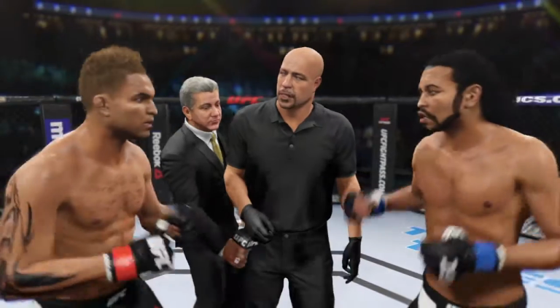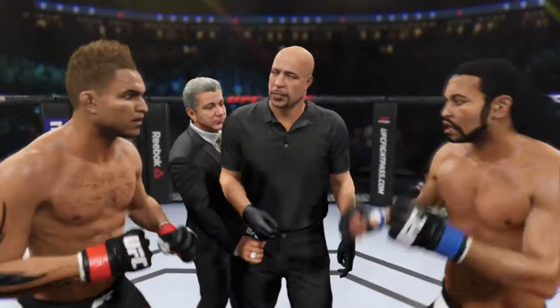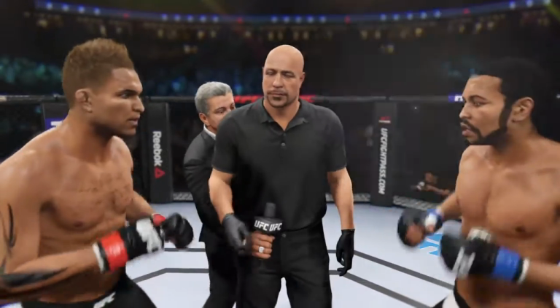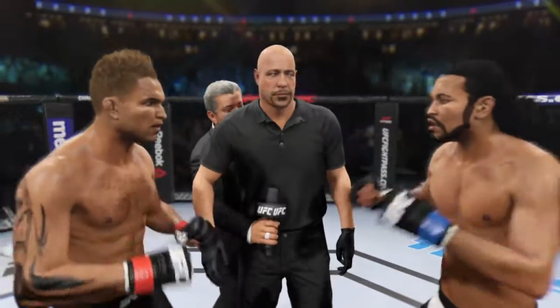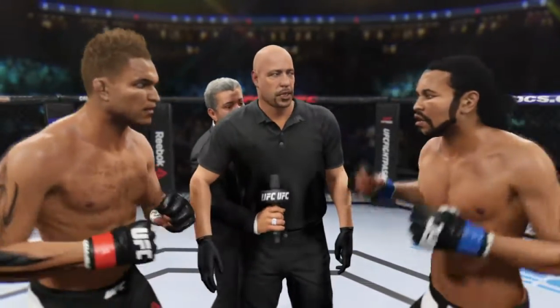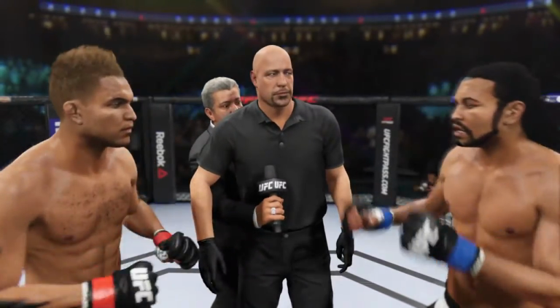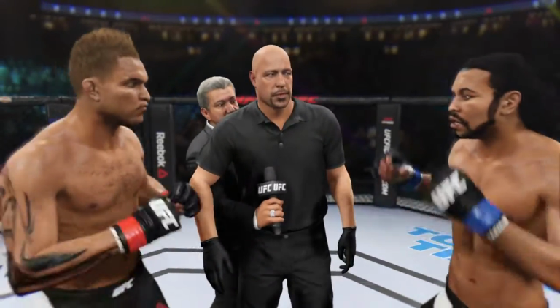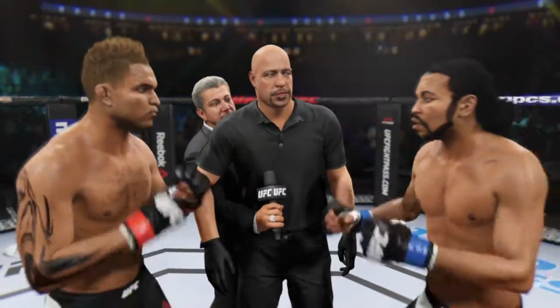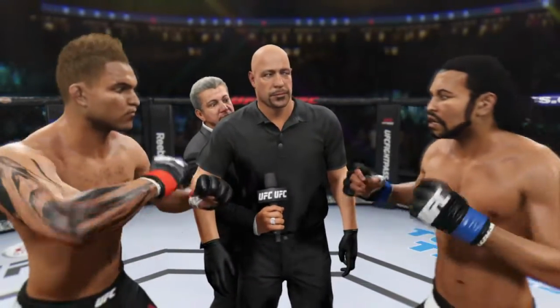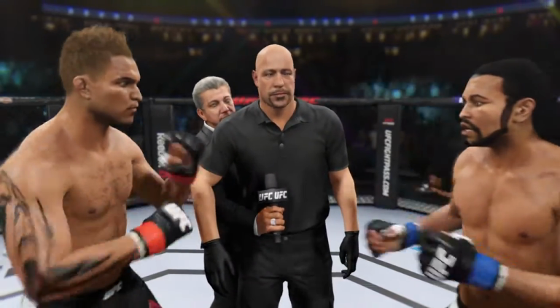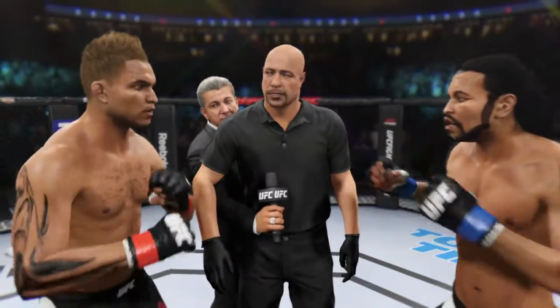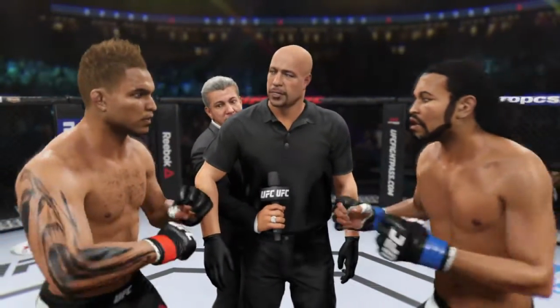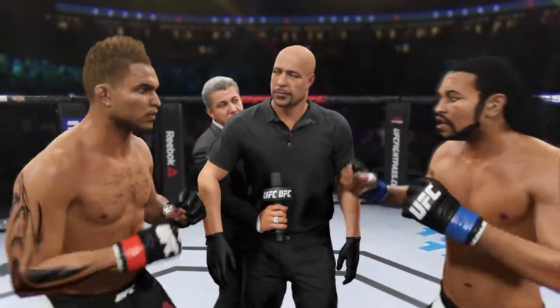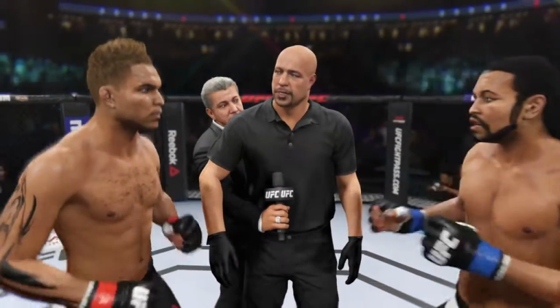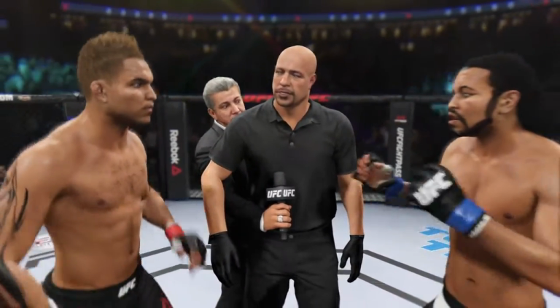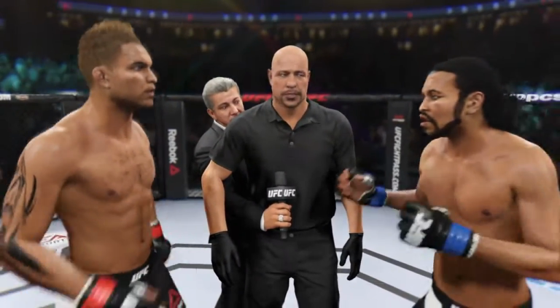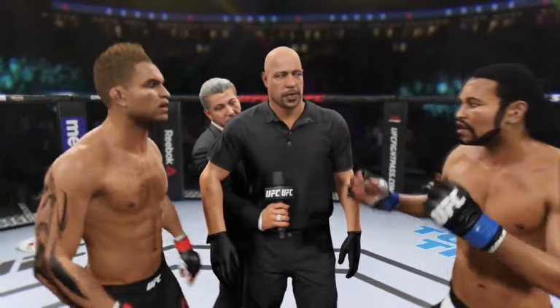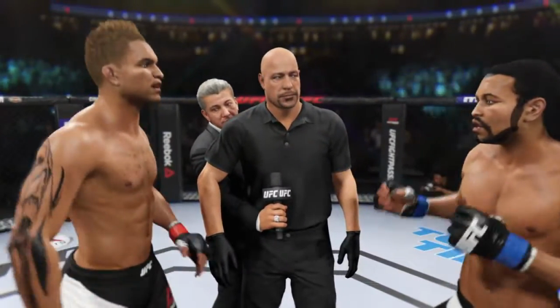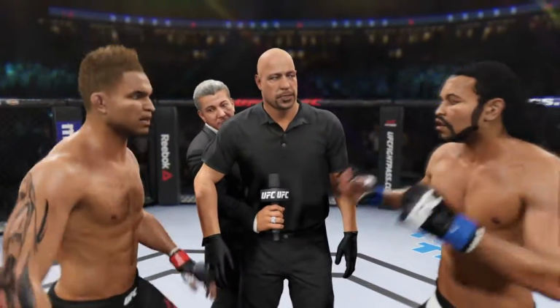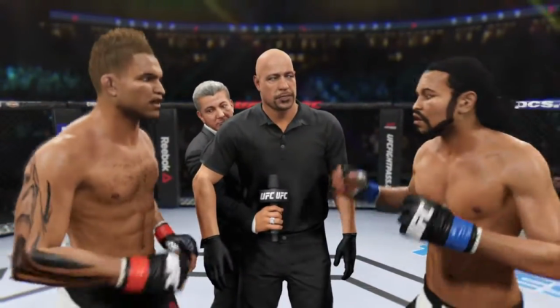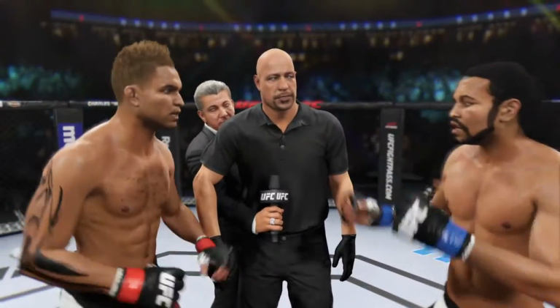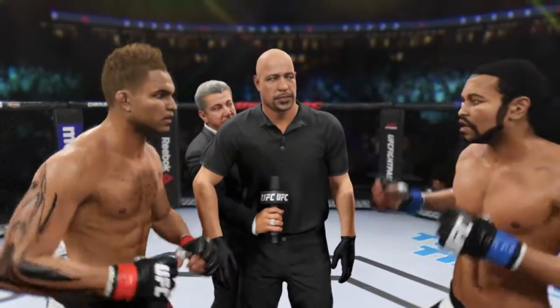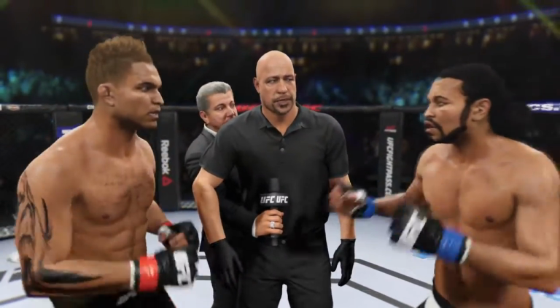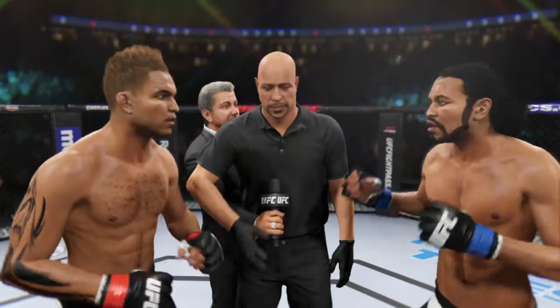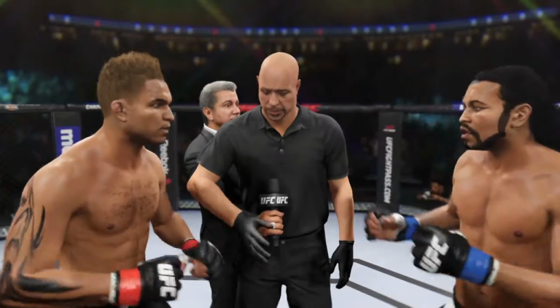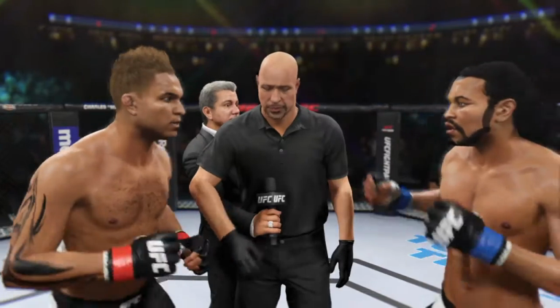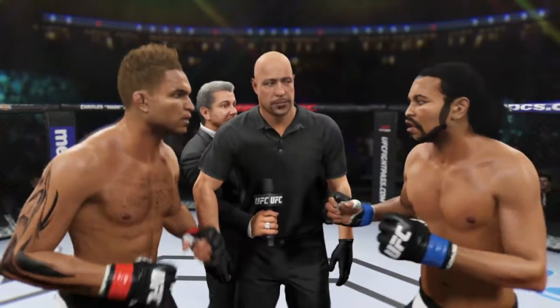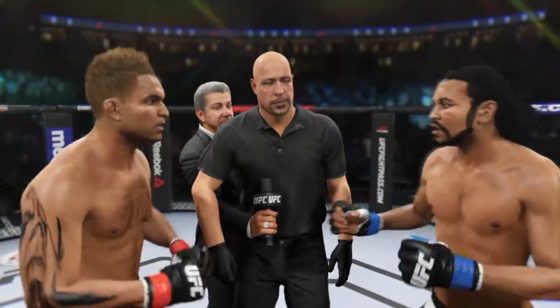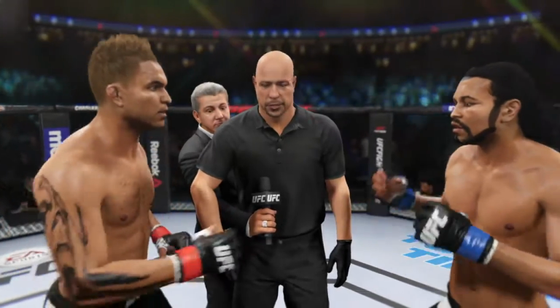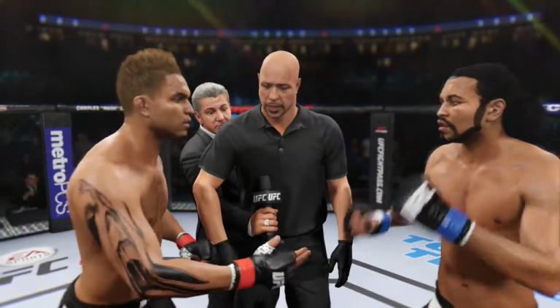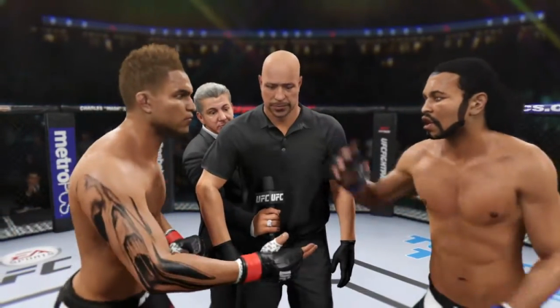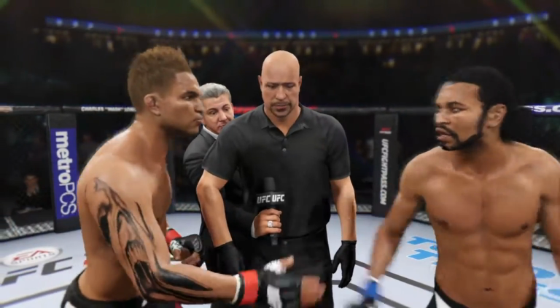All right, good things to go over in the locker room. I want you to follow my commands at all times, protect yourself at all times. I want a nice clean, safe fight. Touch gloves, back to corners, come out fighting.